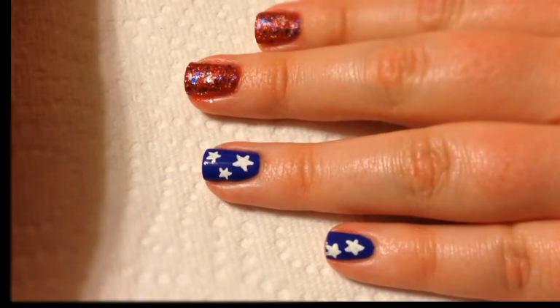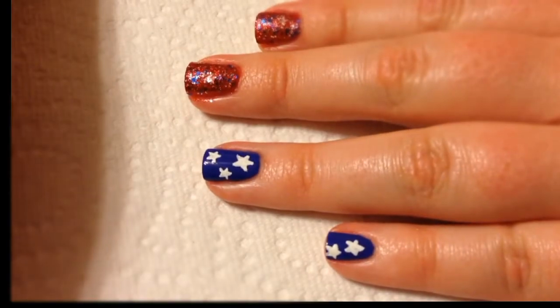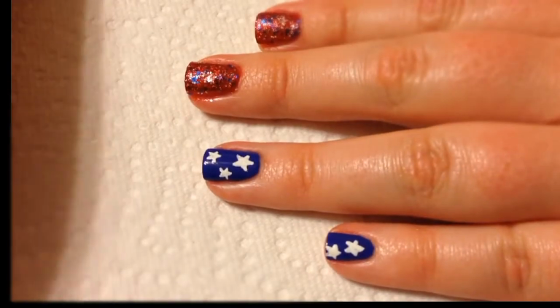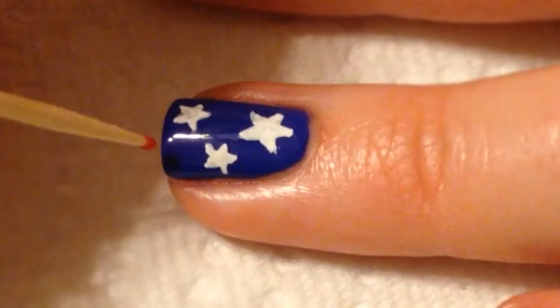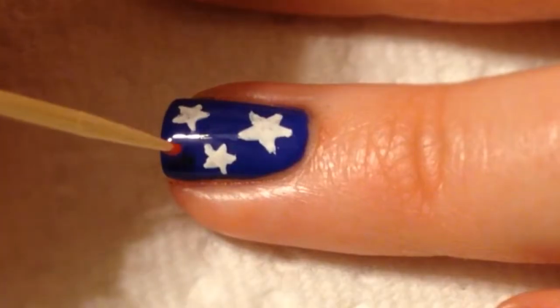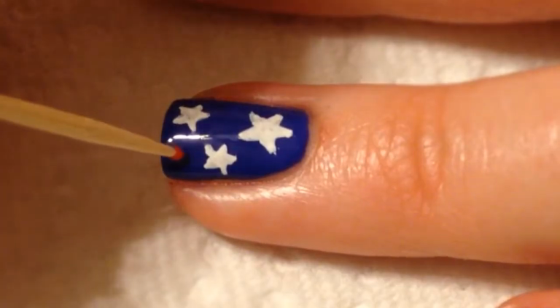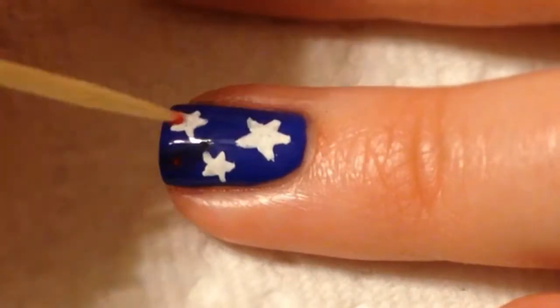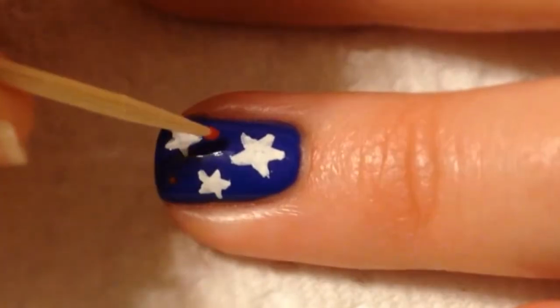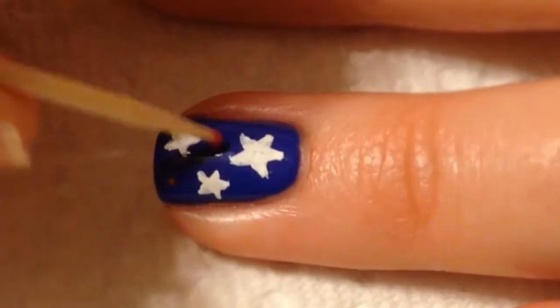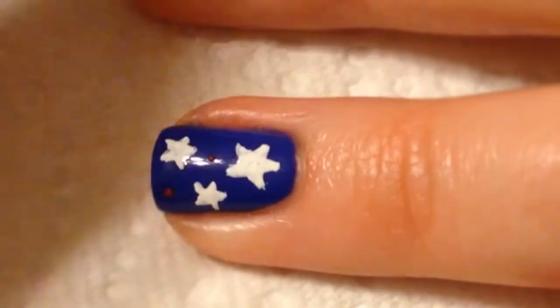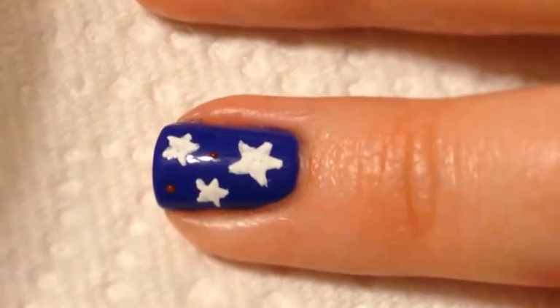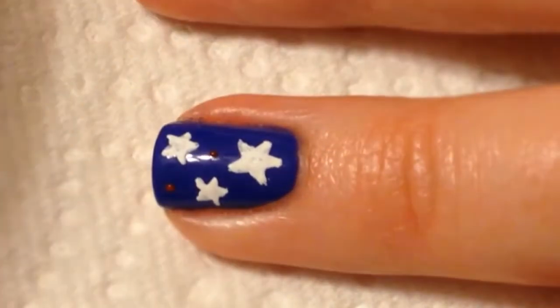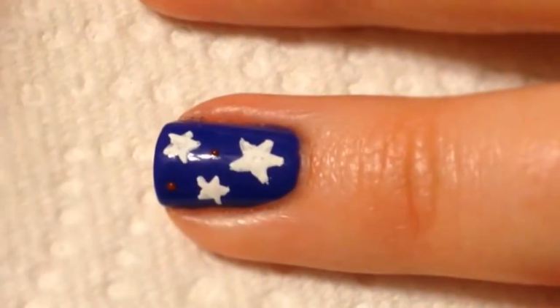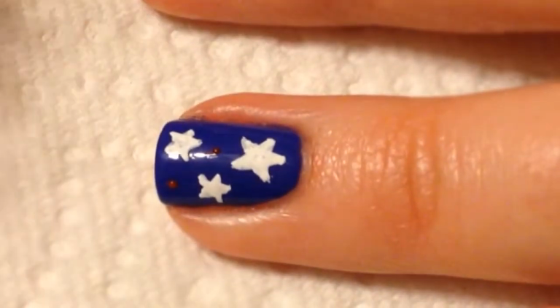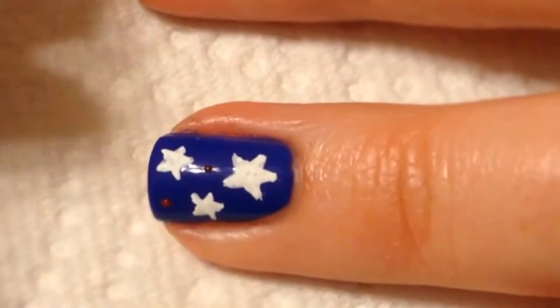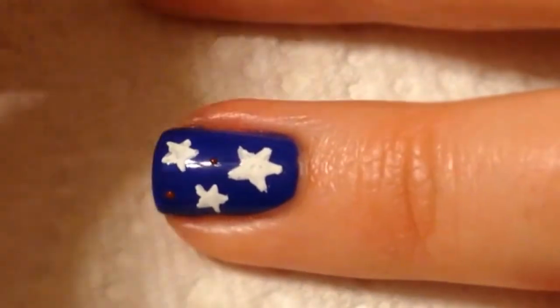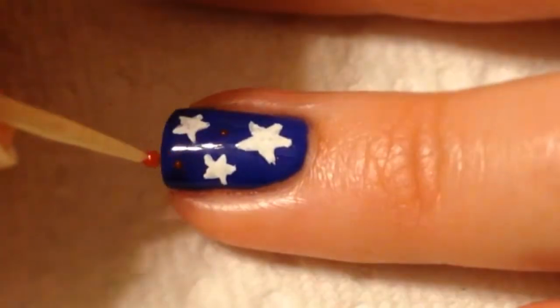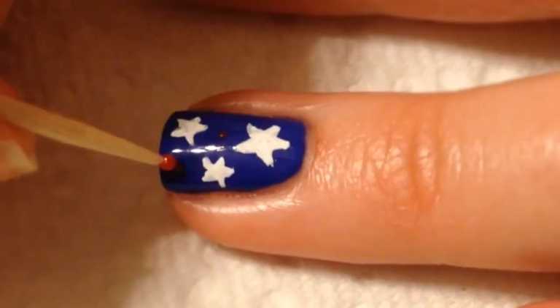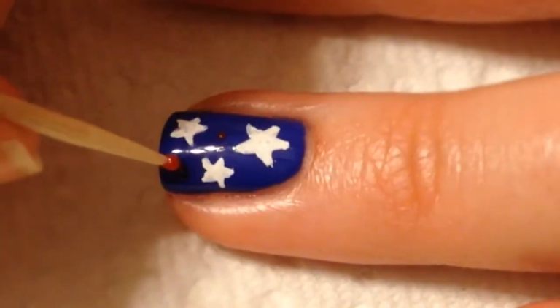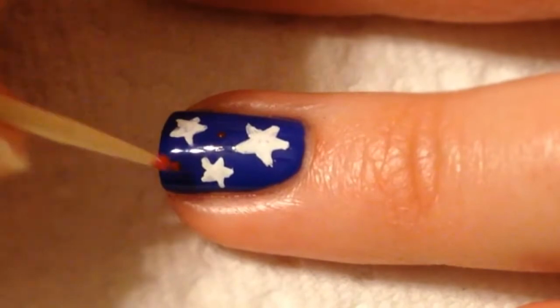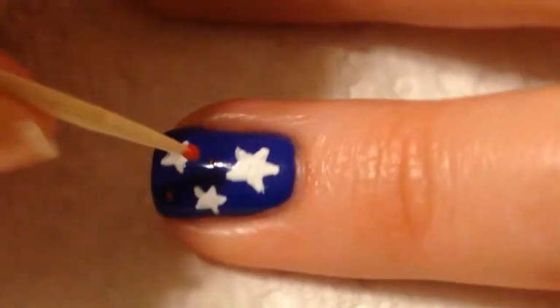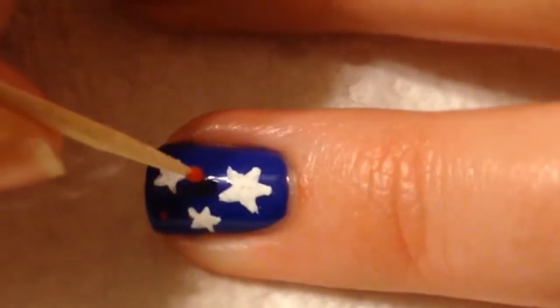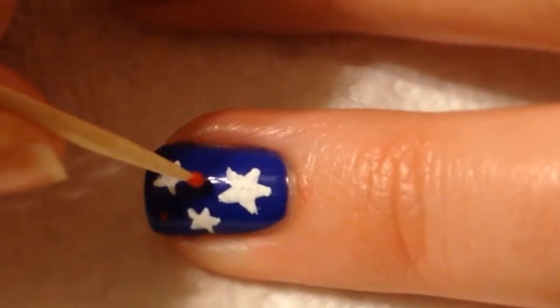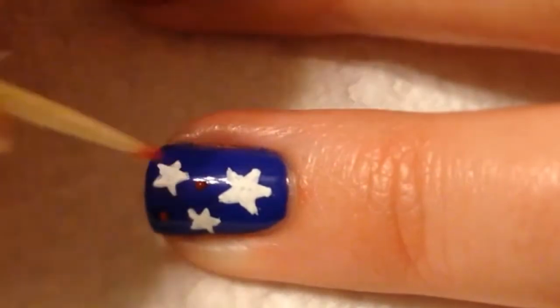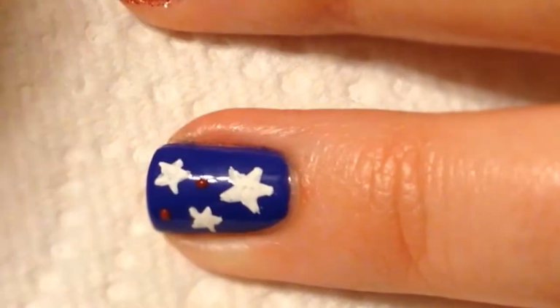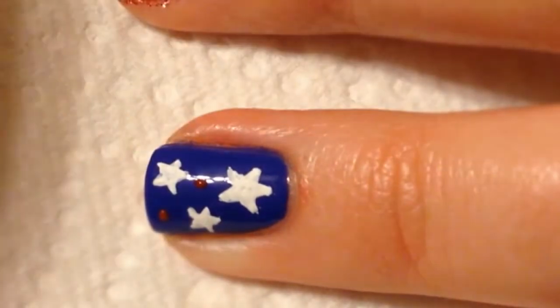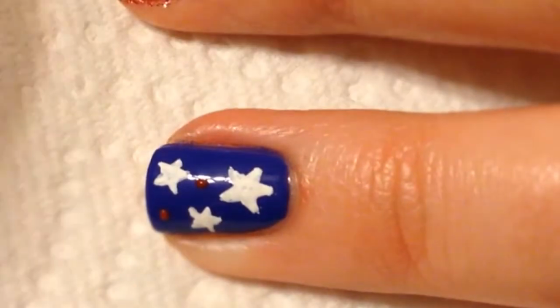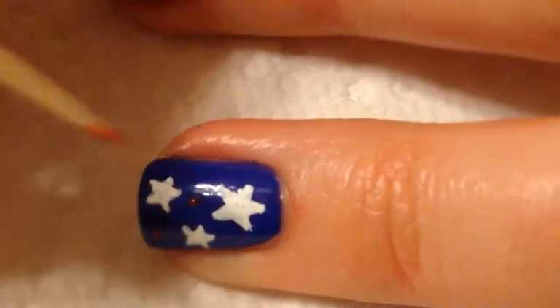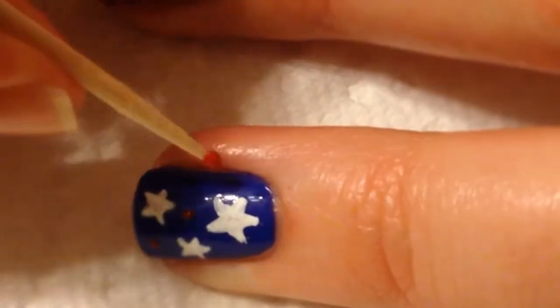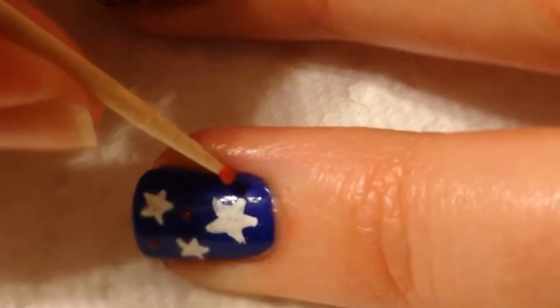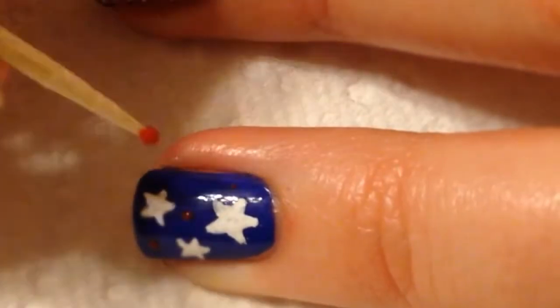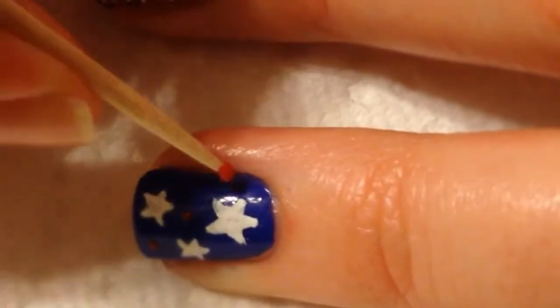And there you go. After that, I just took a toothpick with some red polish and just made little polka dots in between the stars.